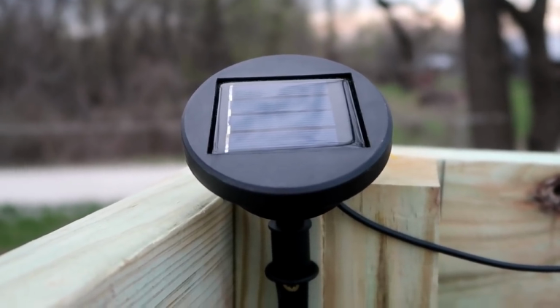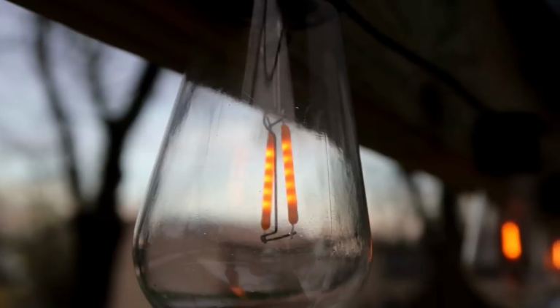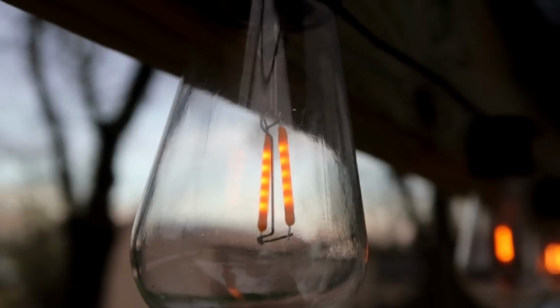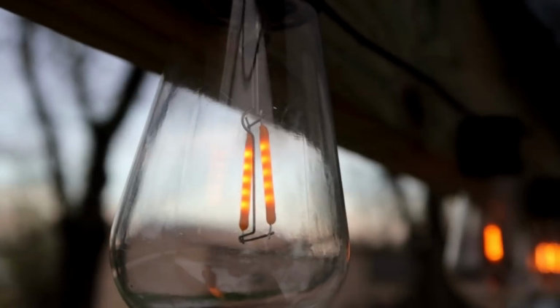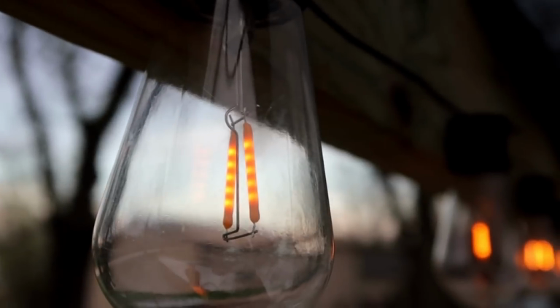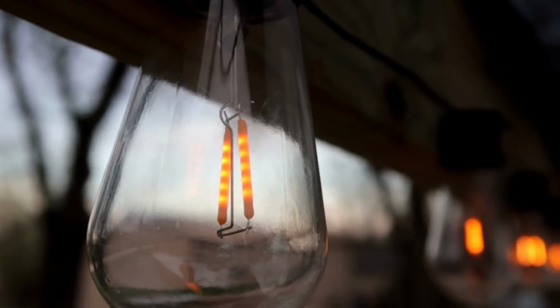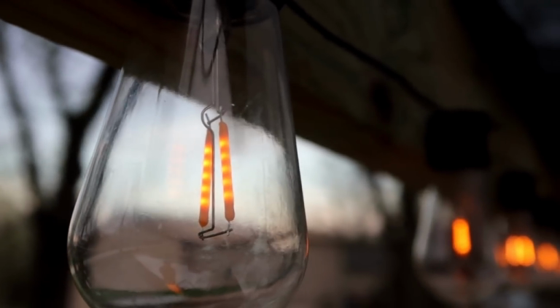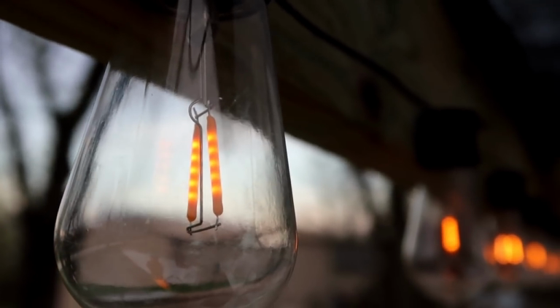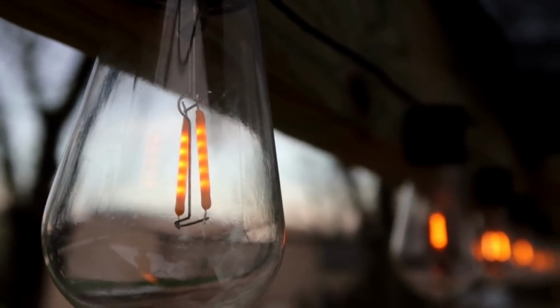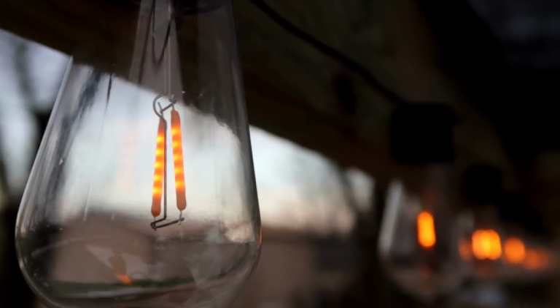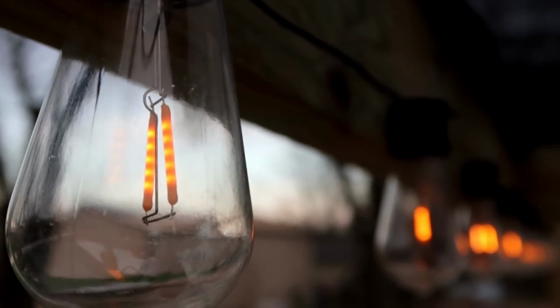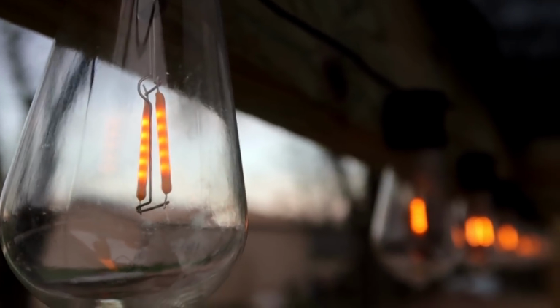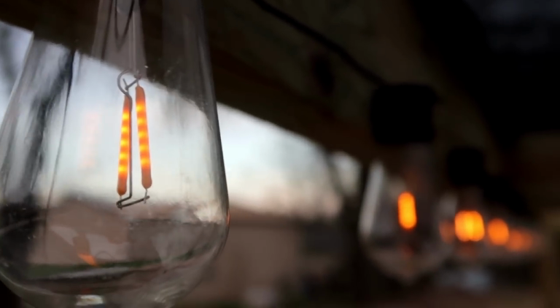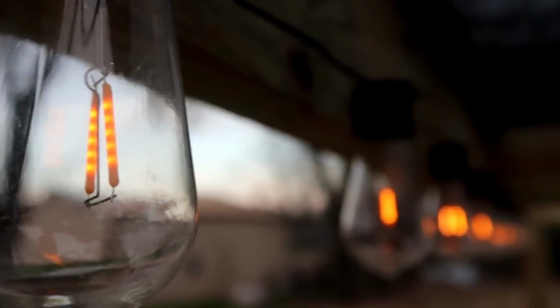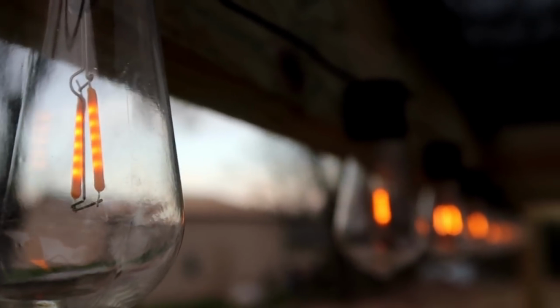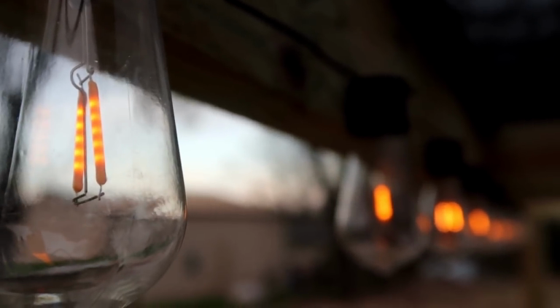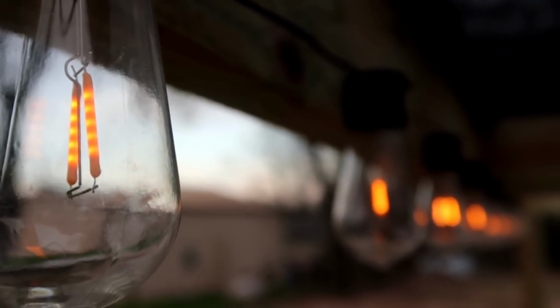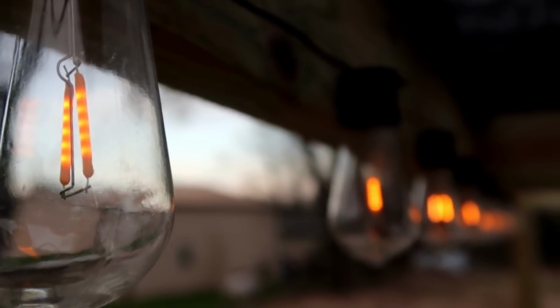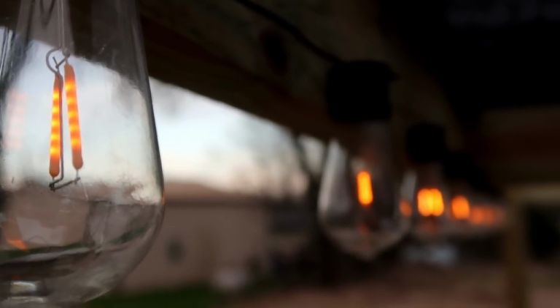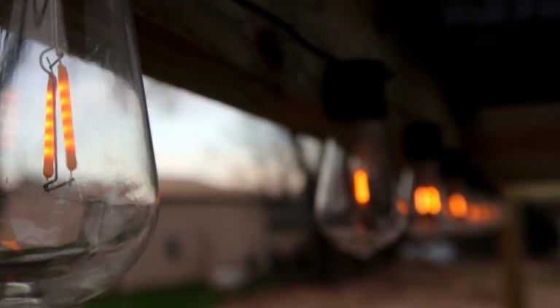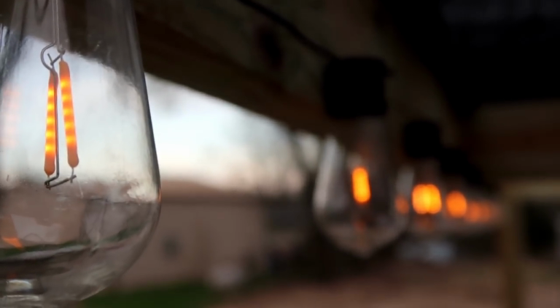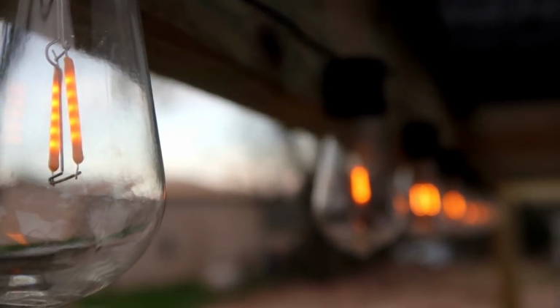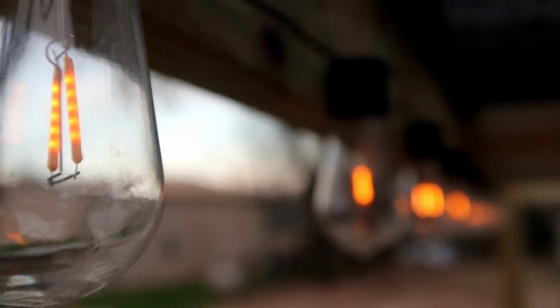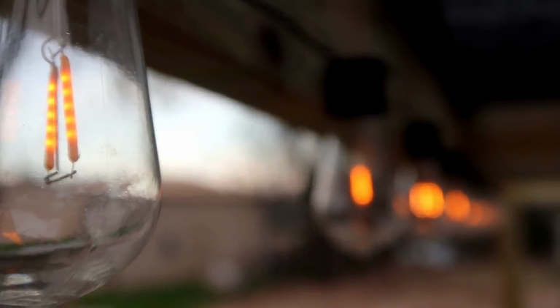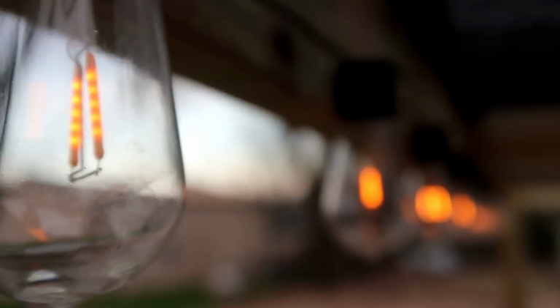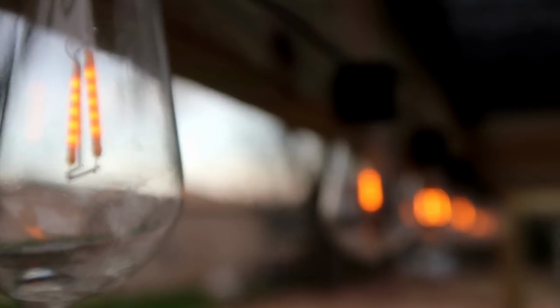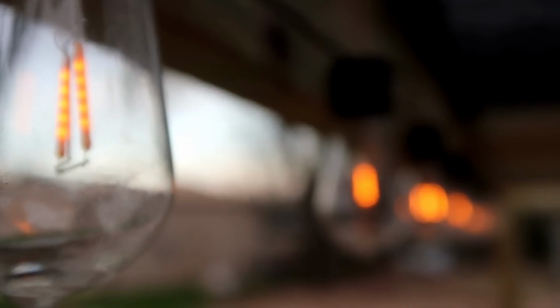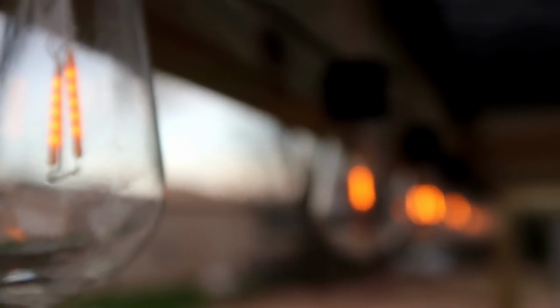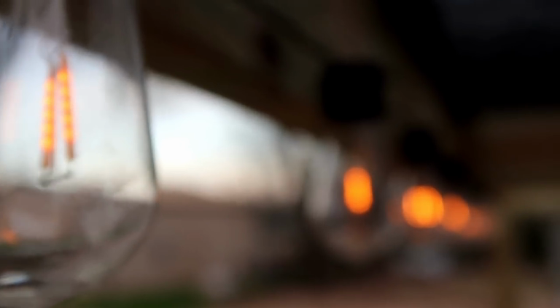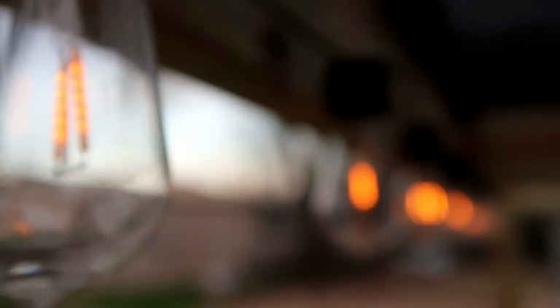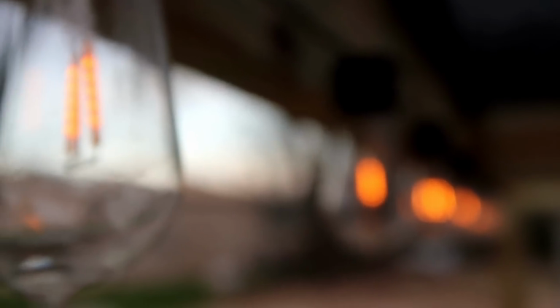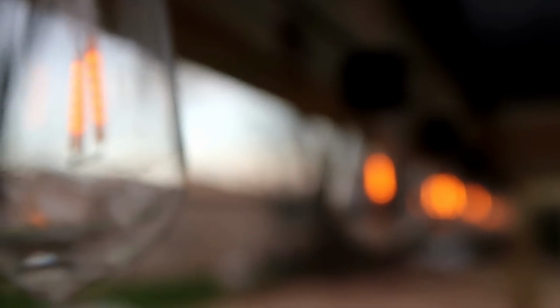I also ended up putting some LED Edison lookalike solar lights up there — you can see I've got a little solar charger and some solar light bulbs.